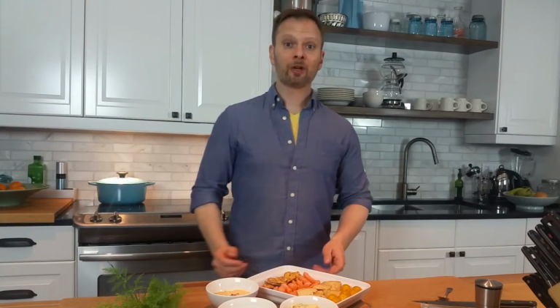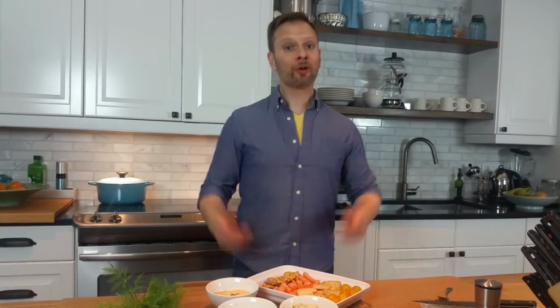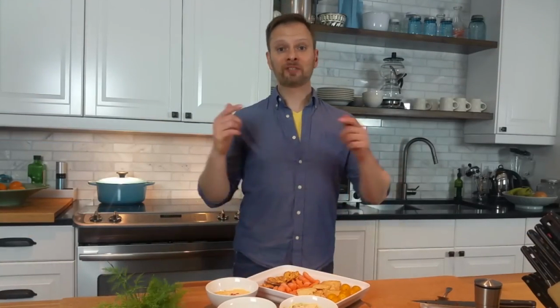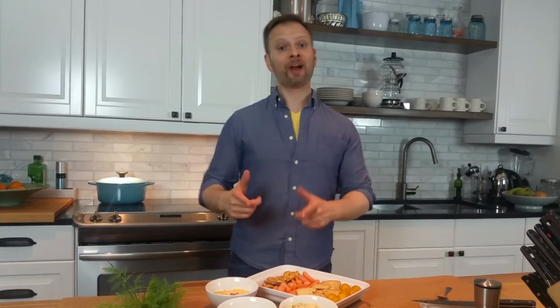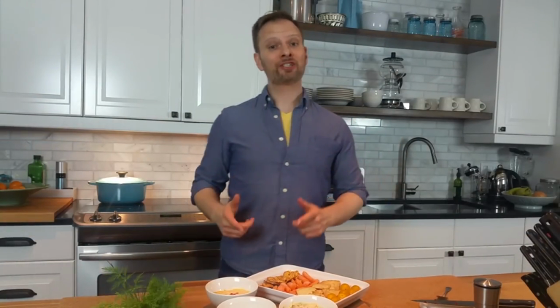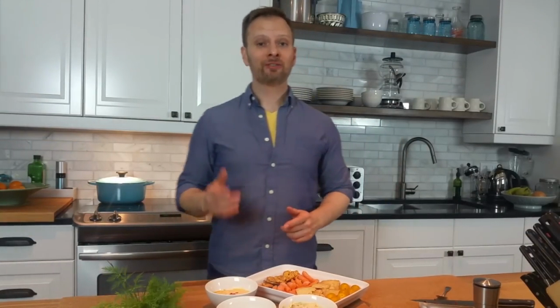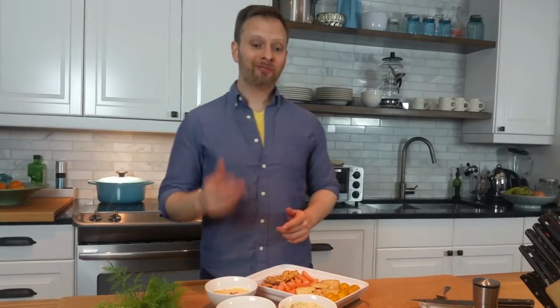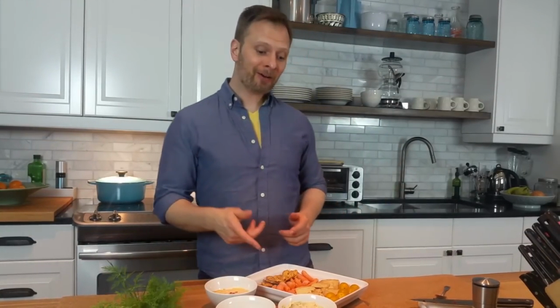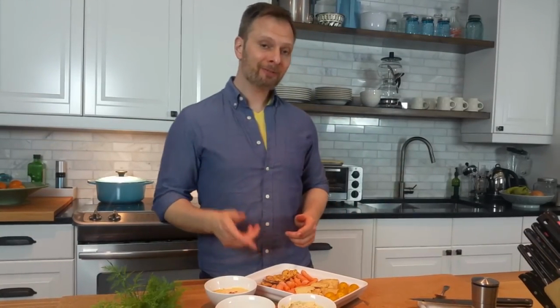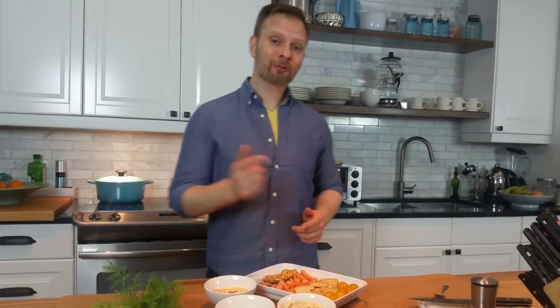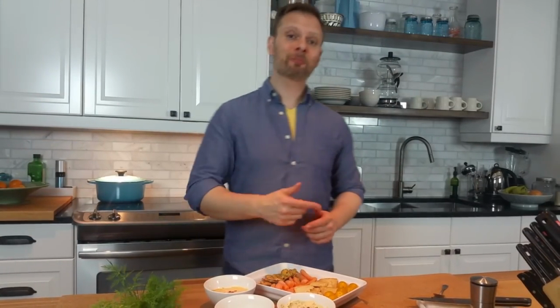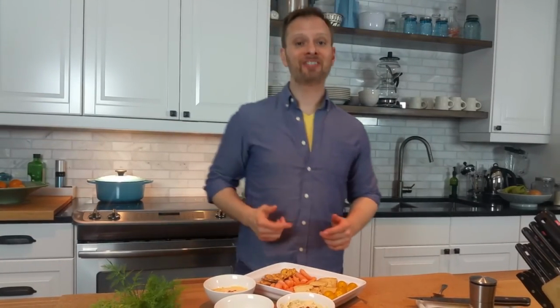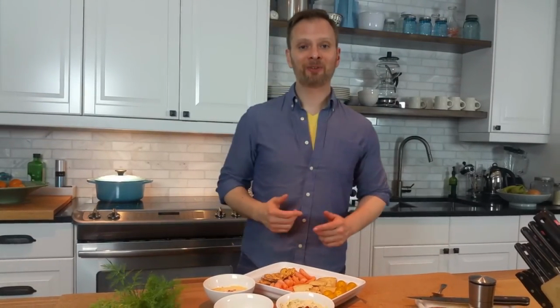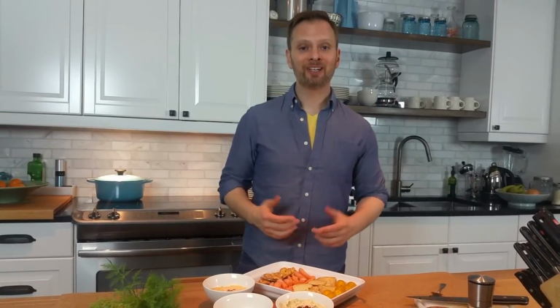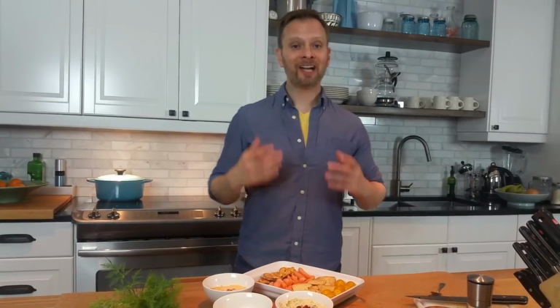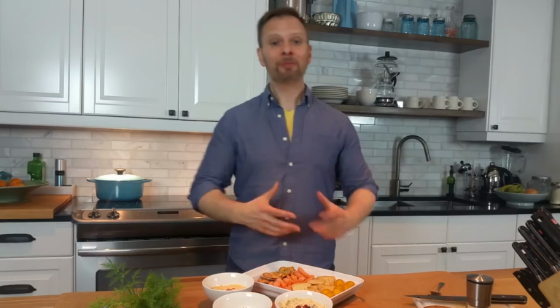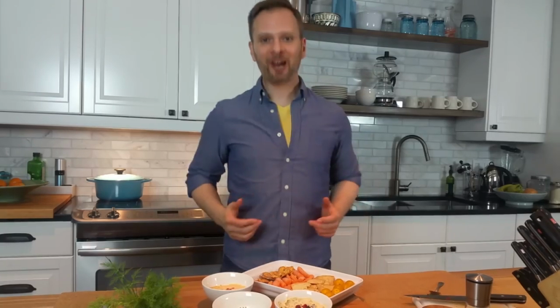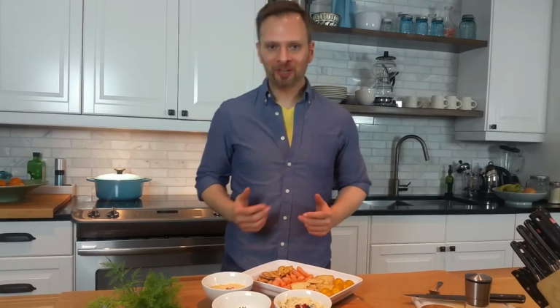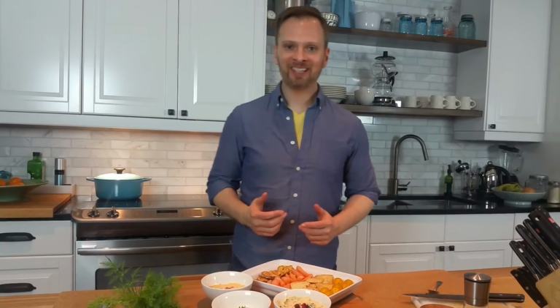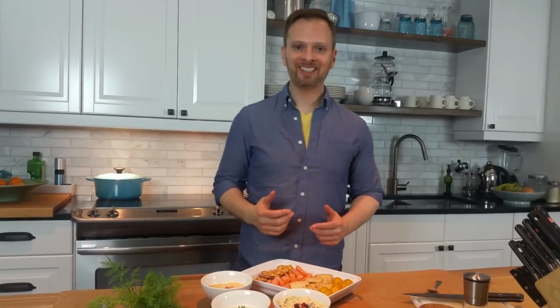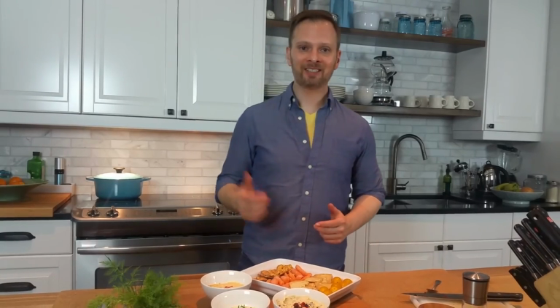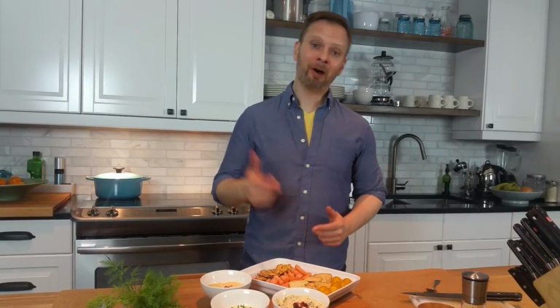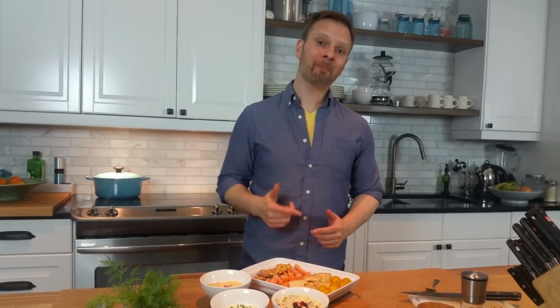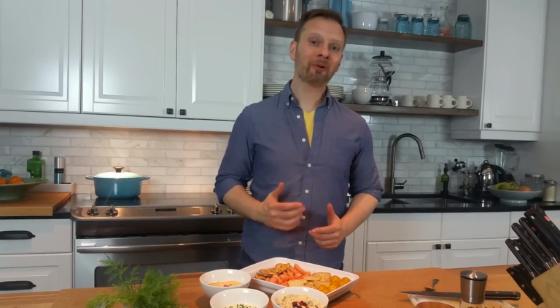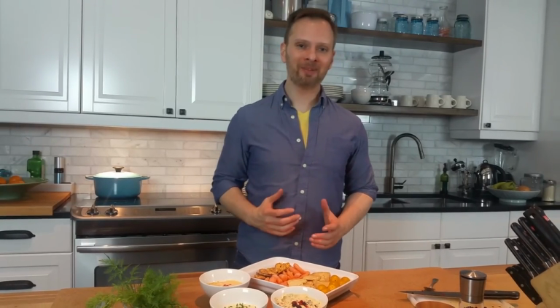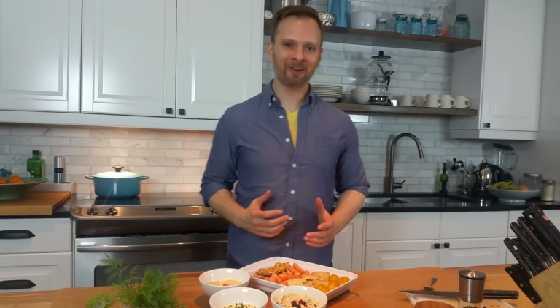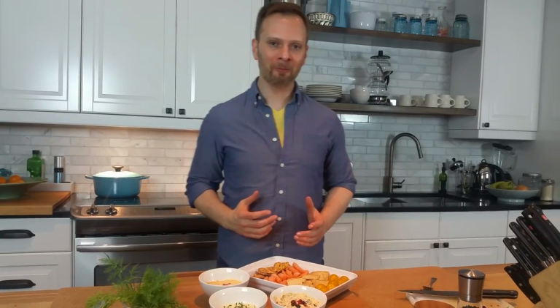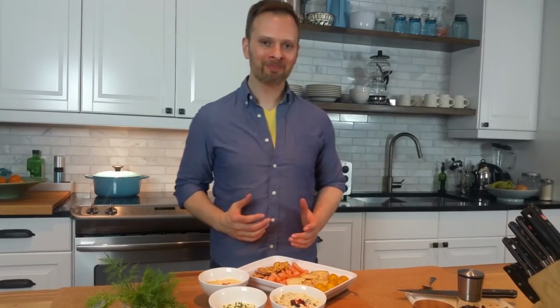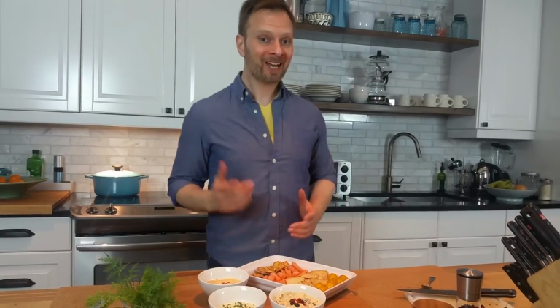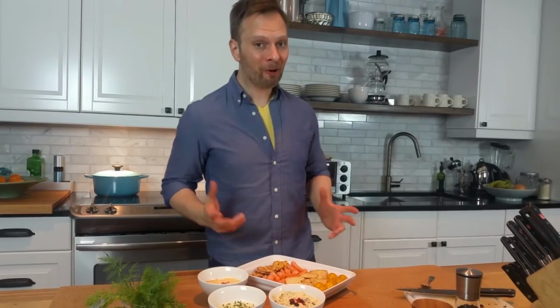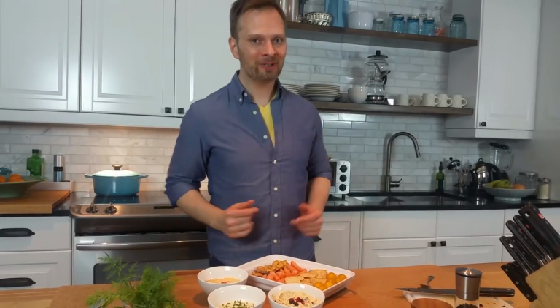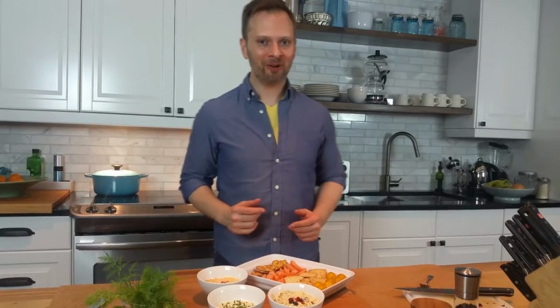Whether it's fresh, fiery, or super savory, I hope you try one of these ideas to pump up your hummus at home. I hope you enjoy.